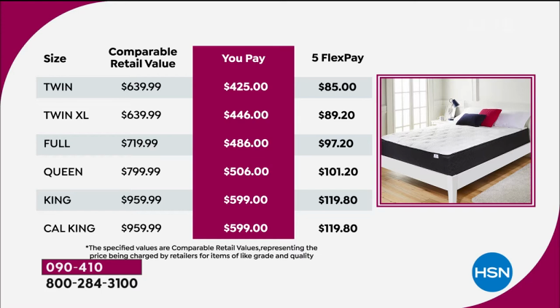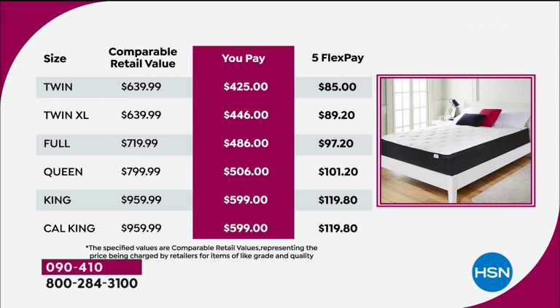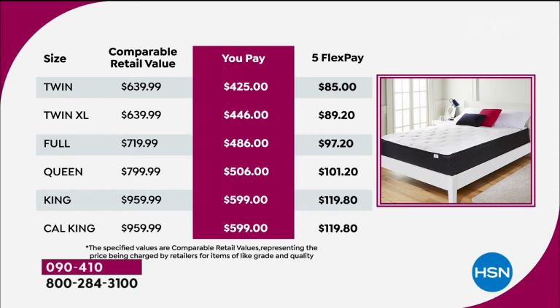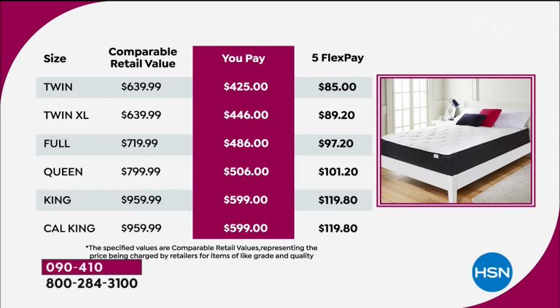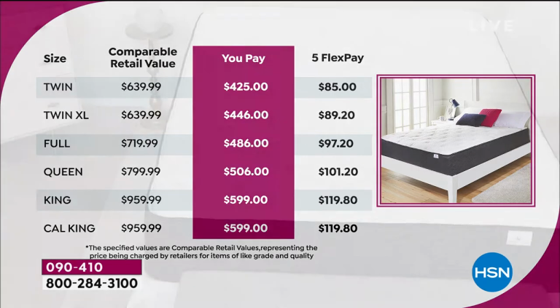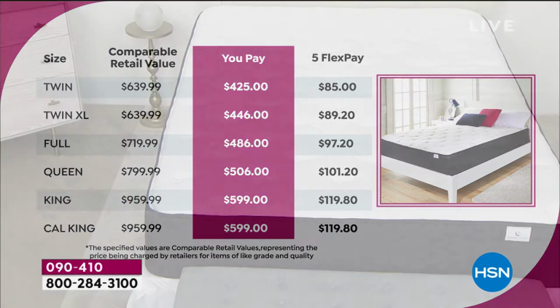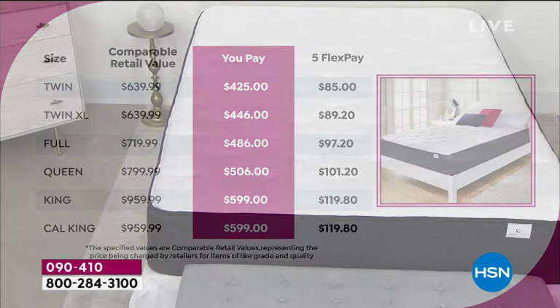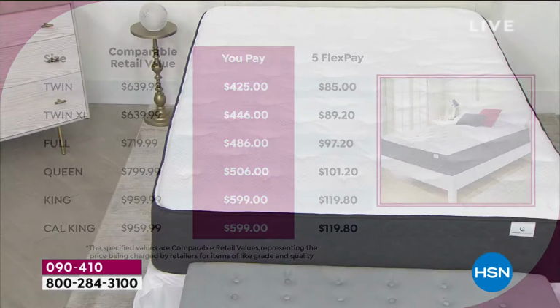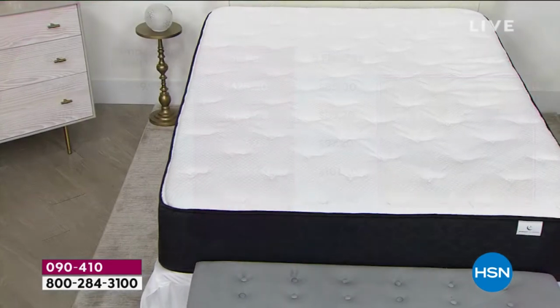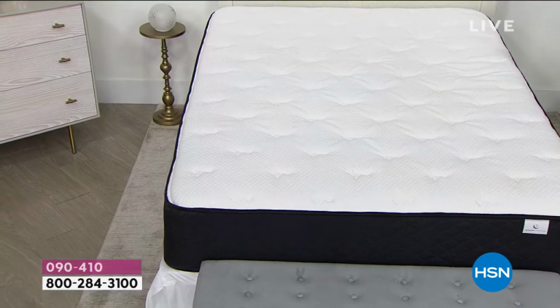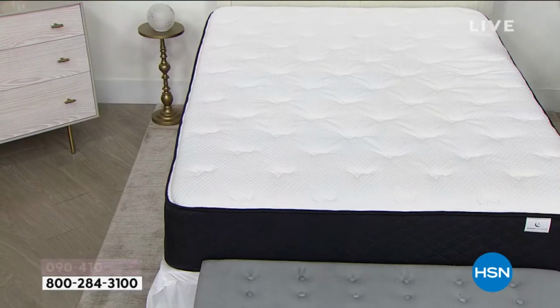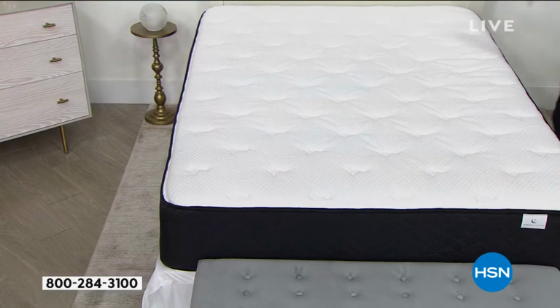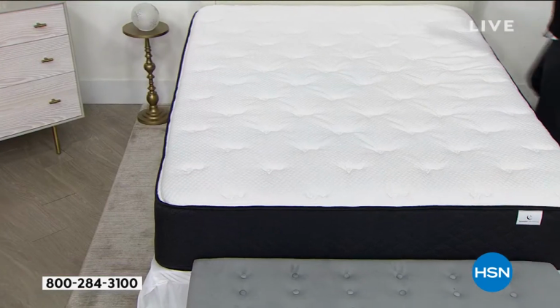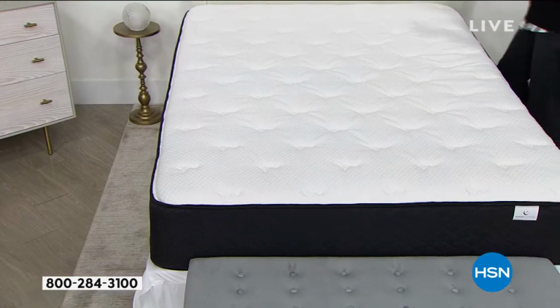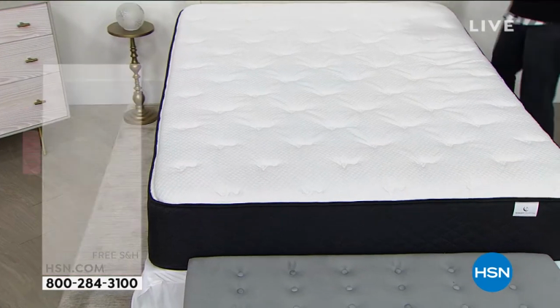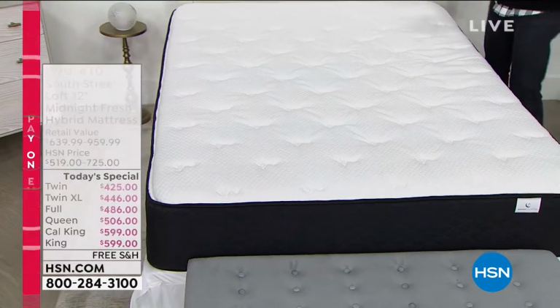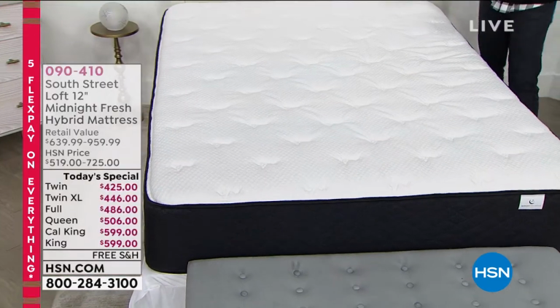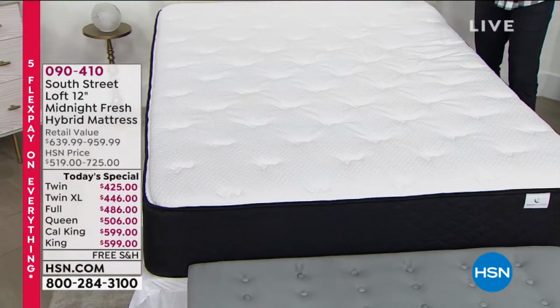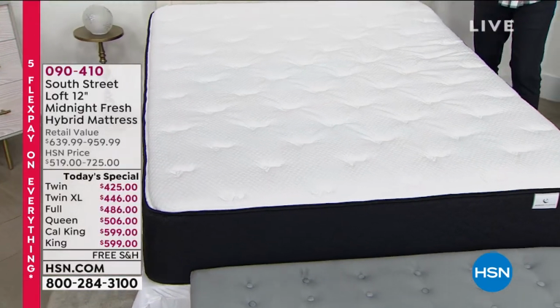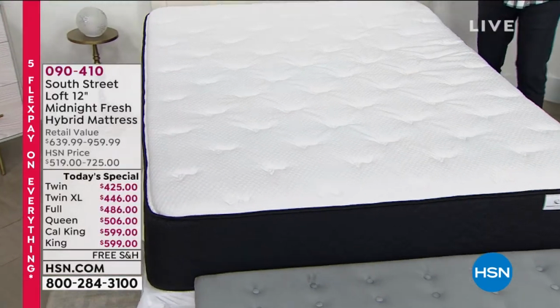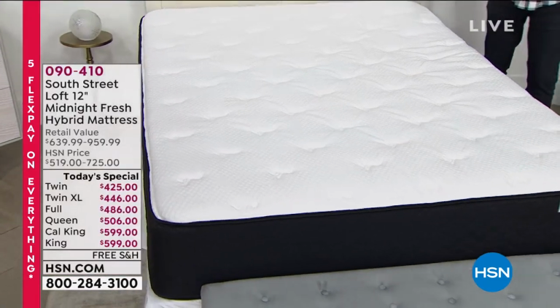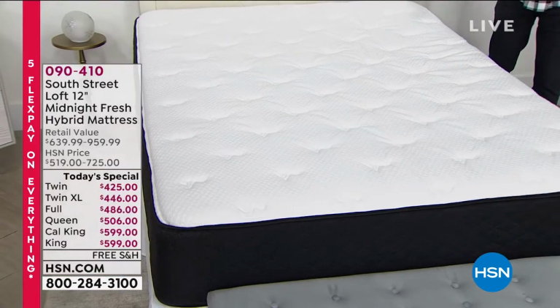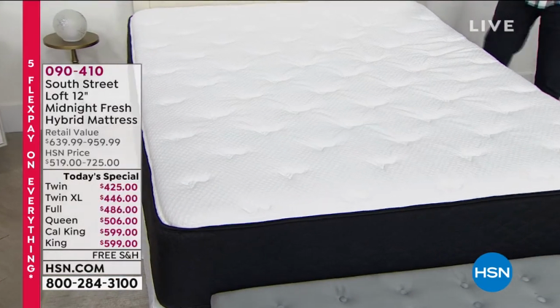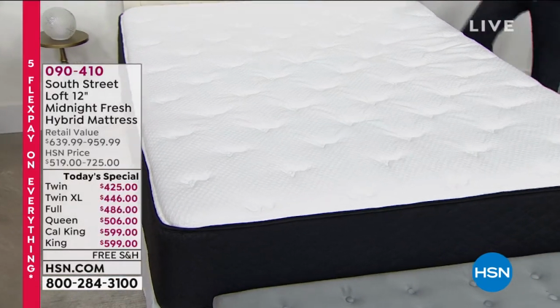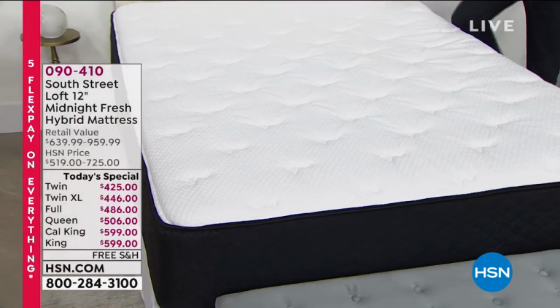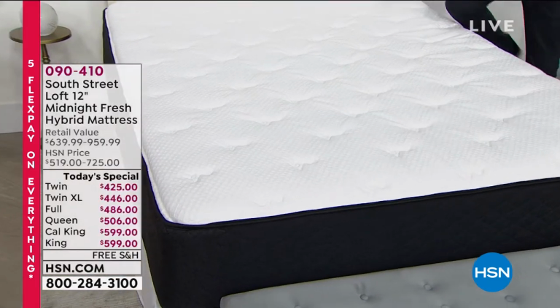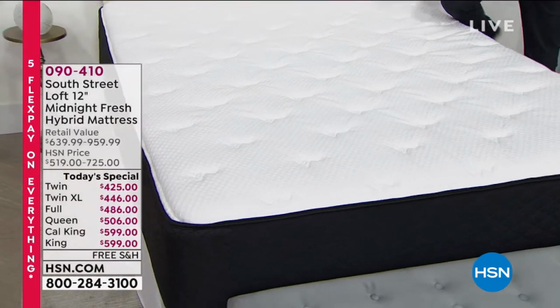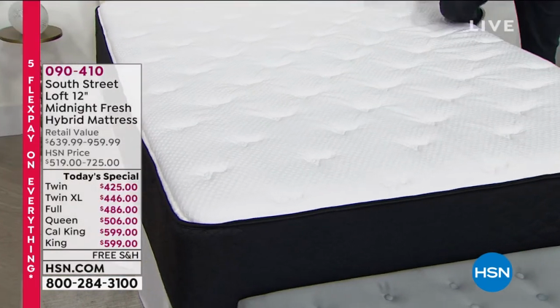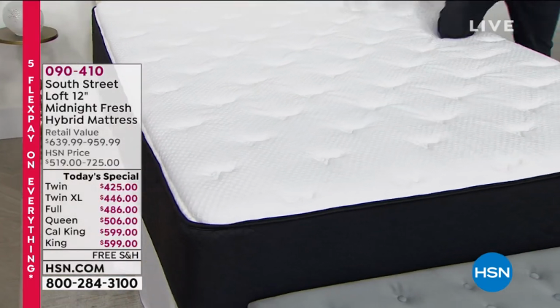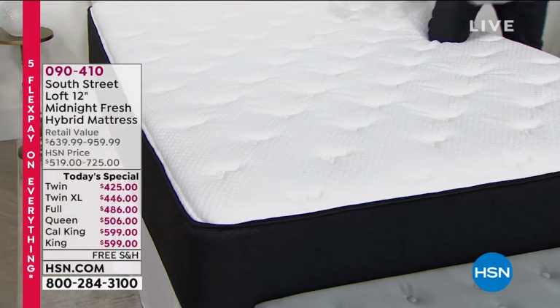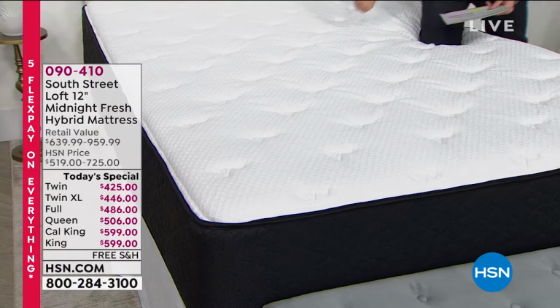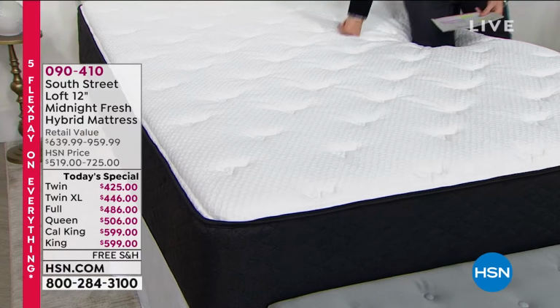VIP financing is available as well. If you have an HSN credit card, it will be 12 months financing.